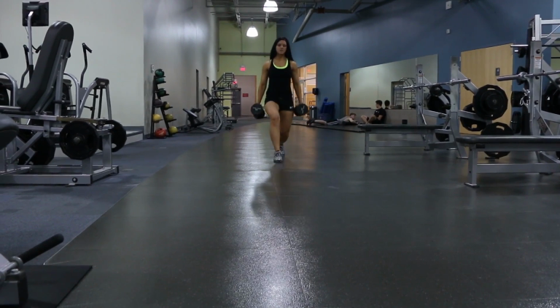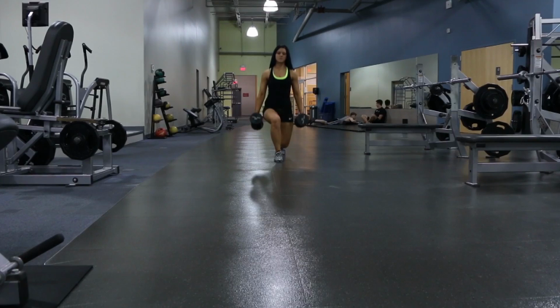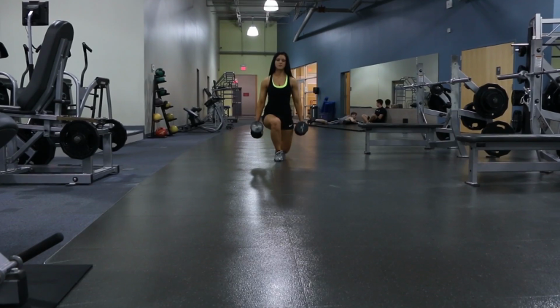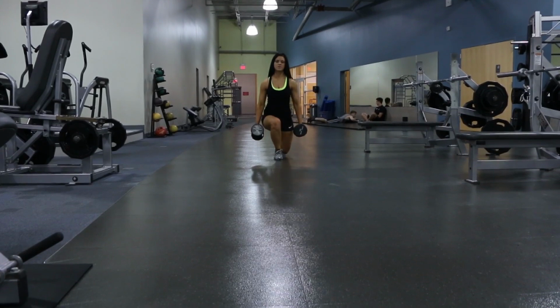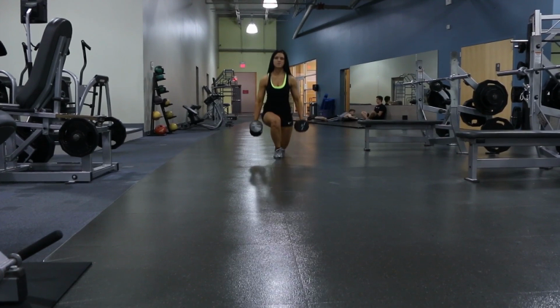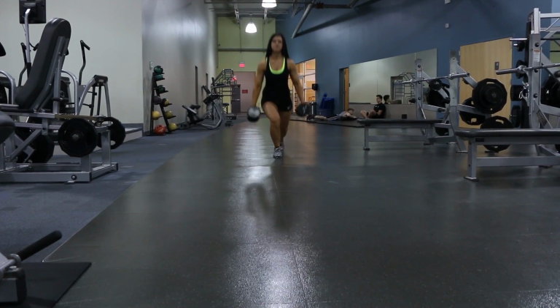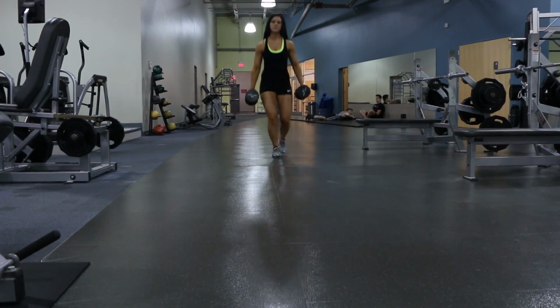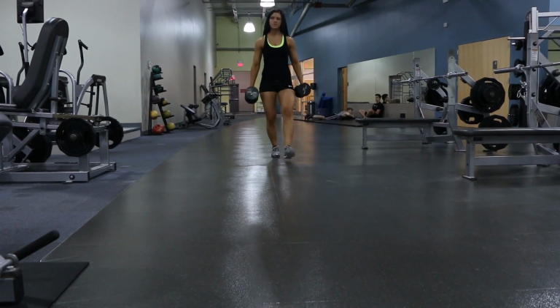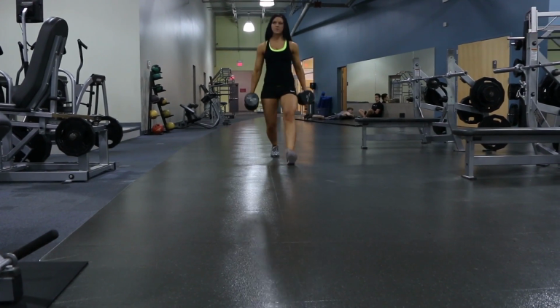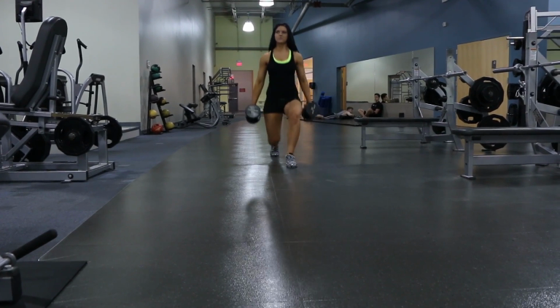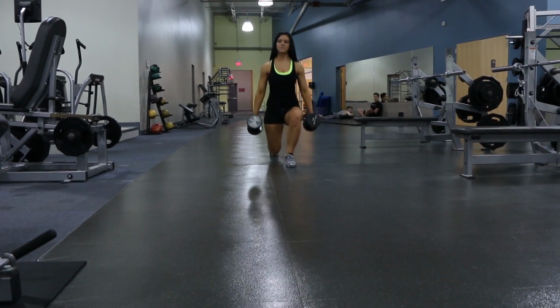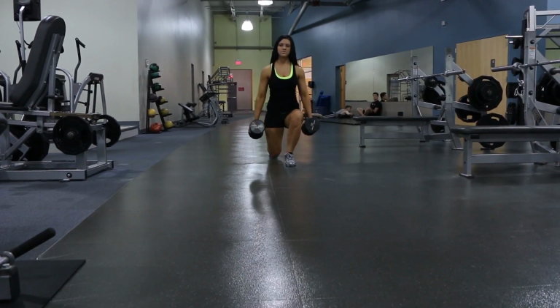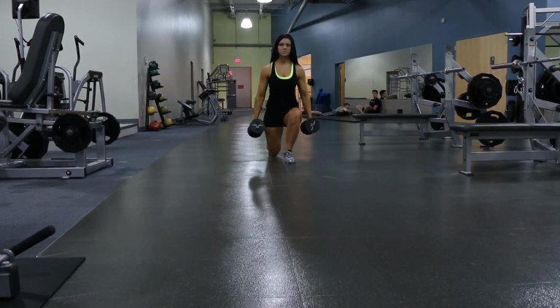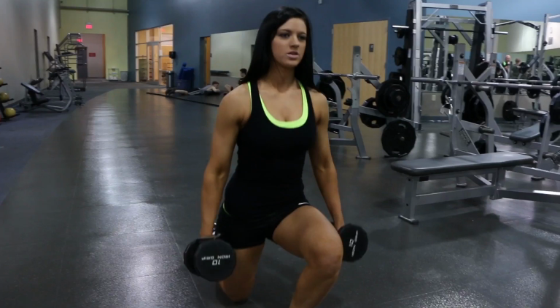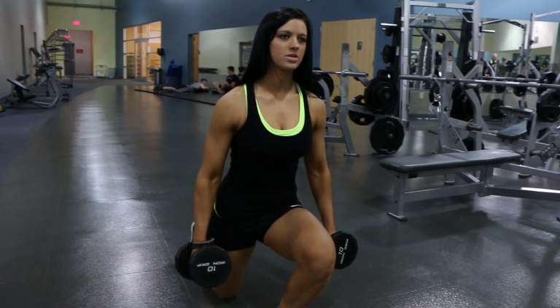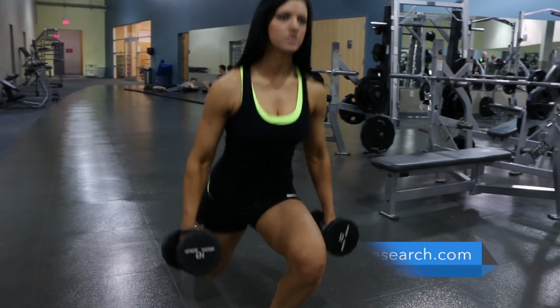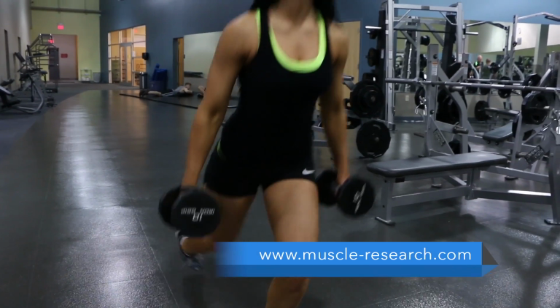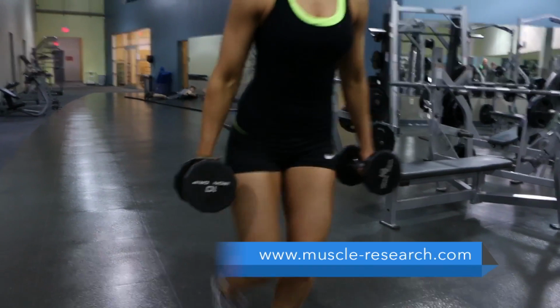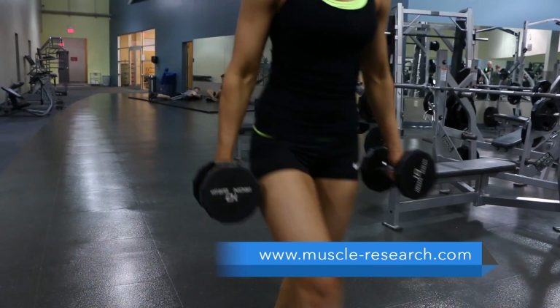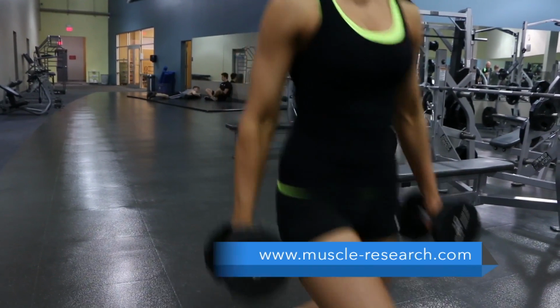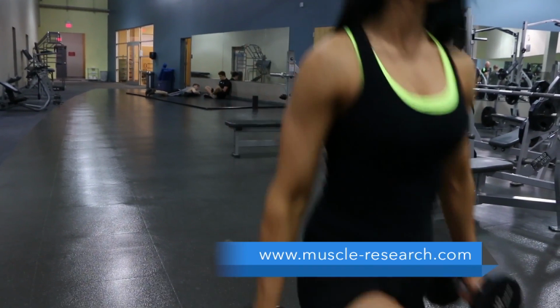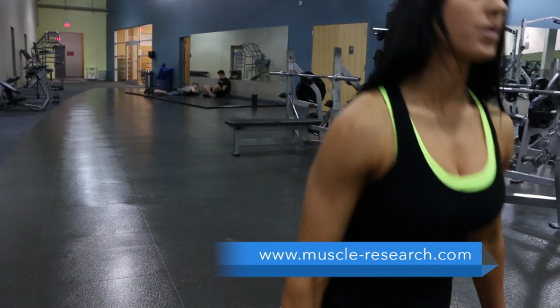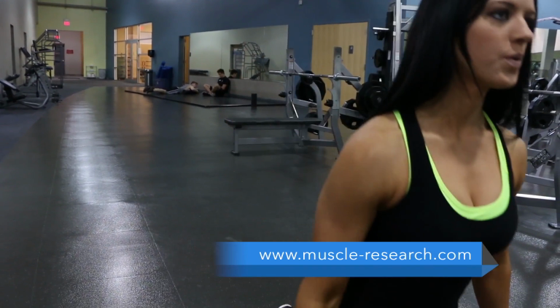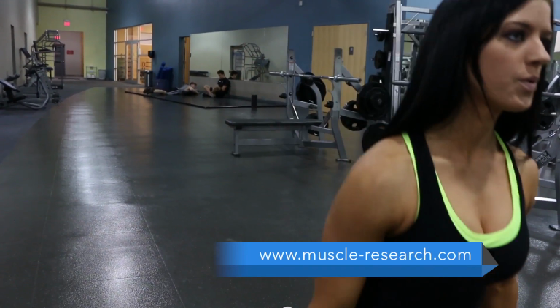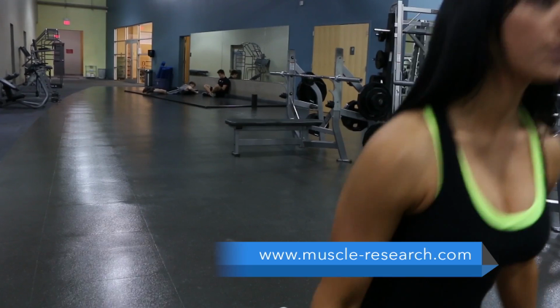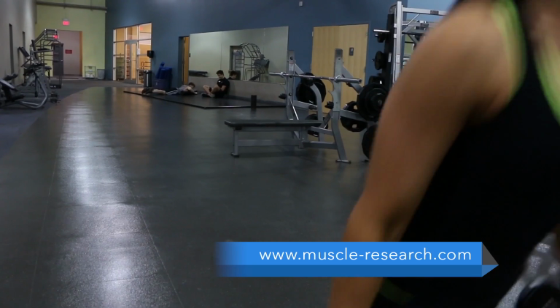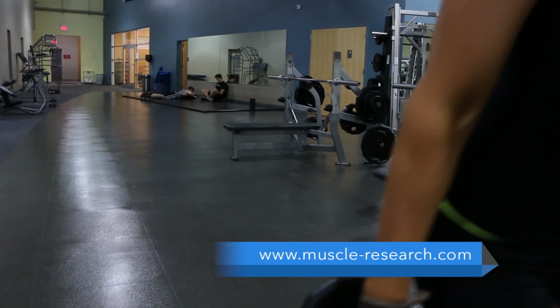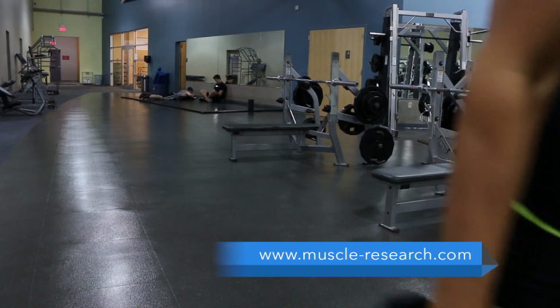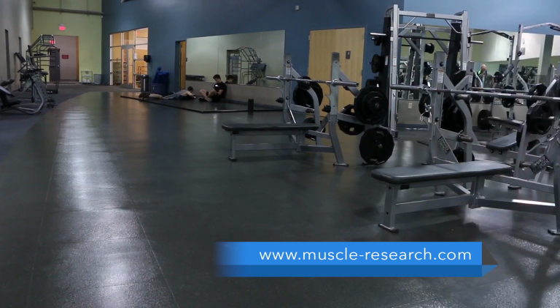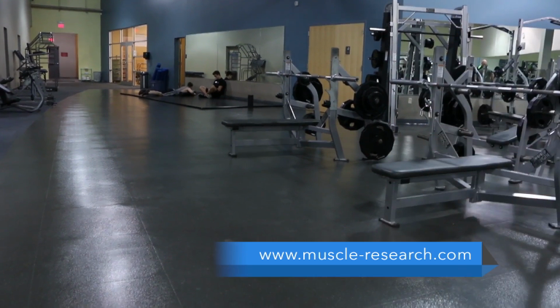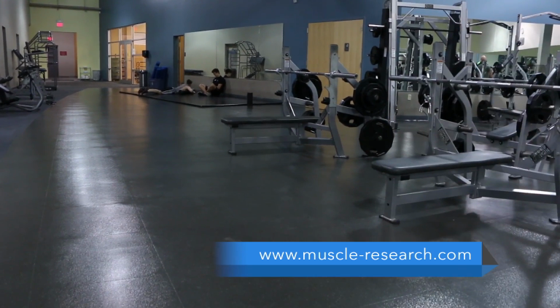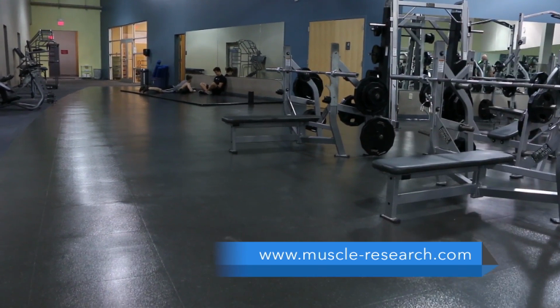You don't want to be going into your next lunge before you finish the first one. Nice long steps and stand tall in between reps.